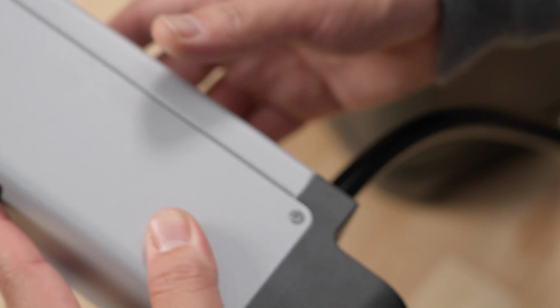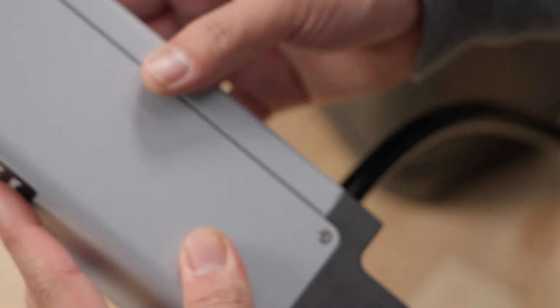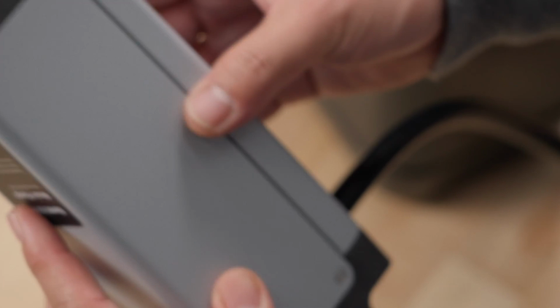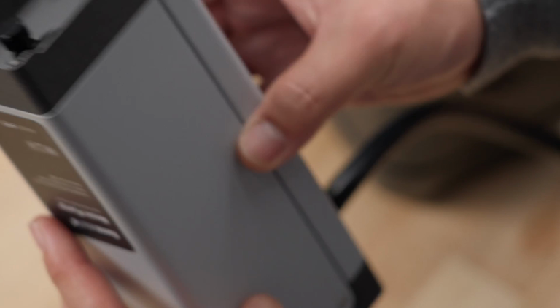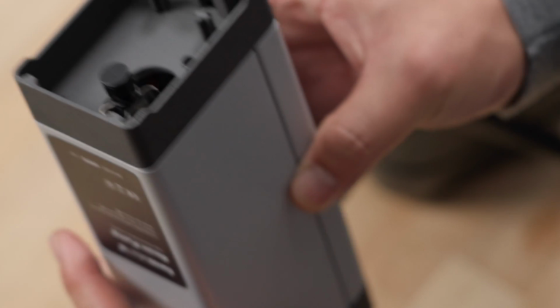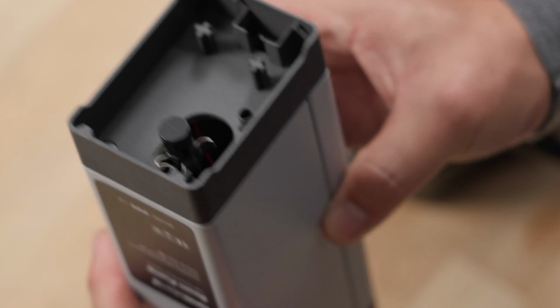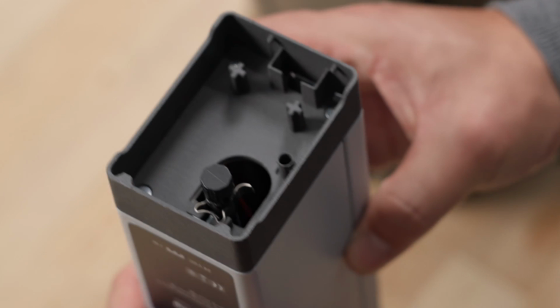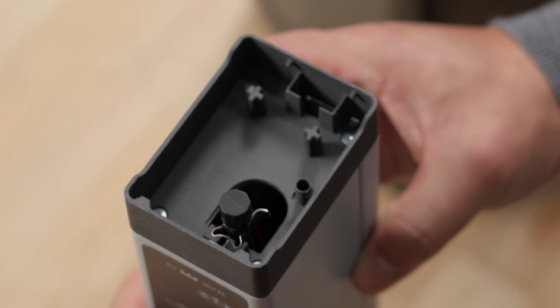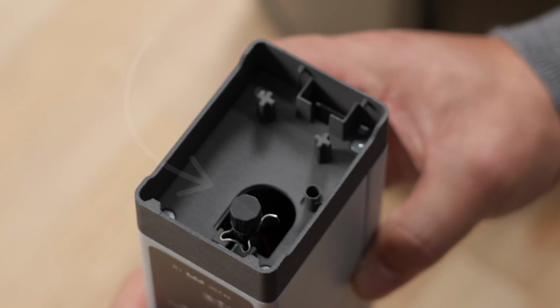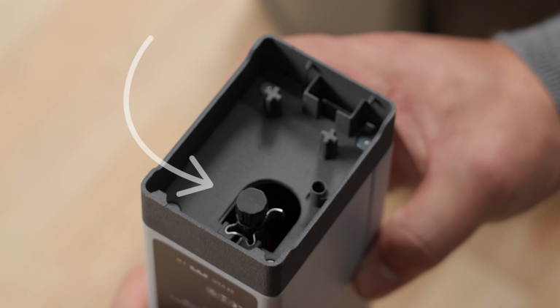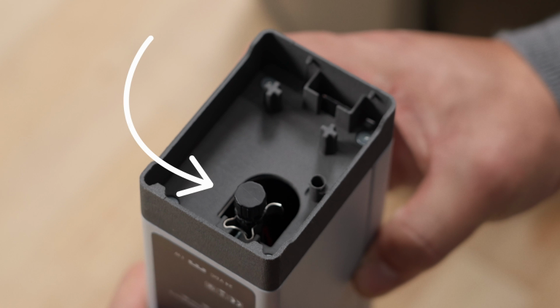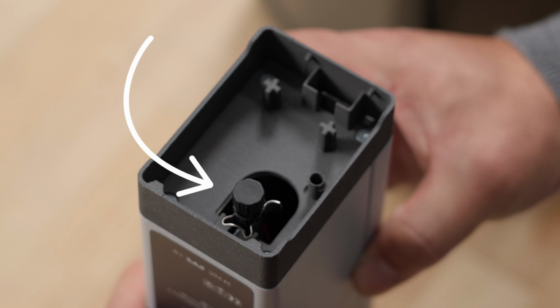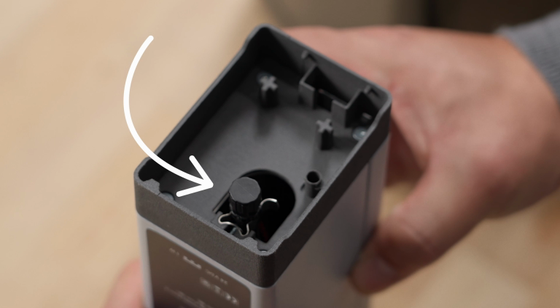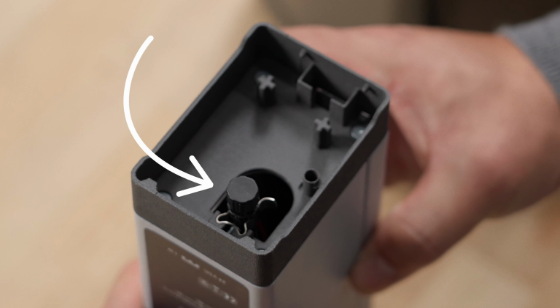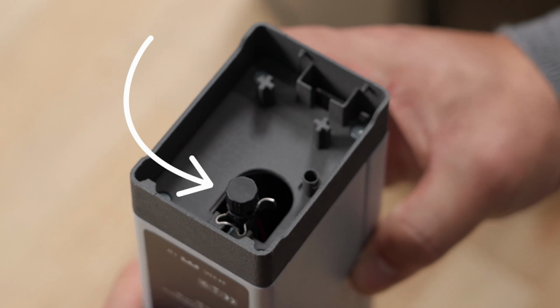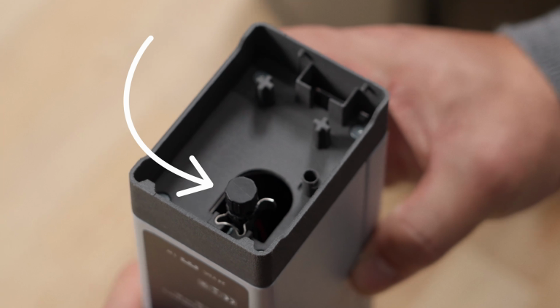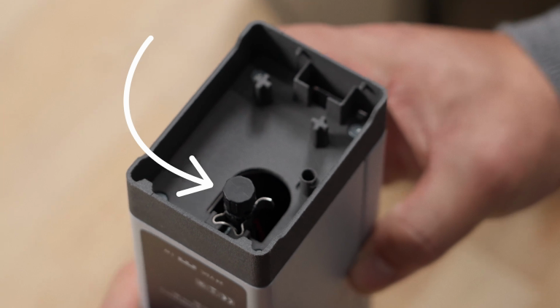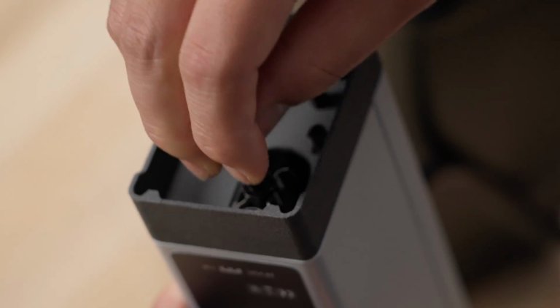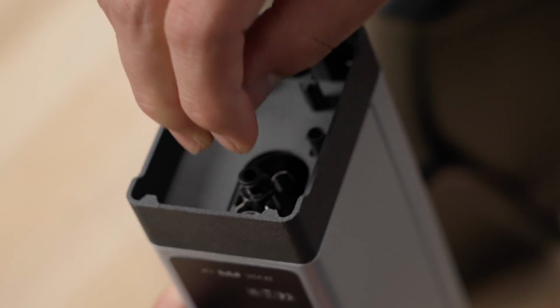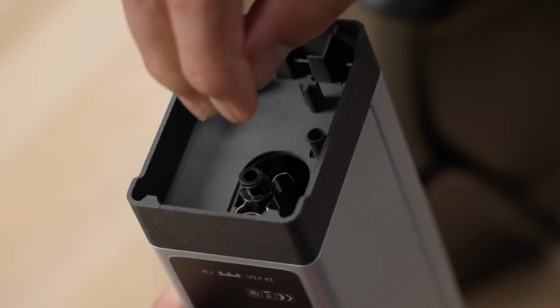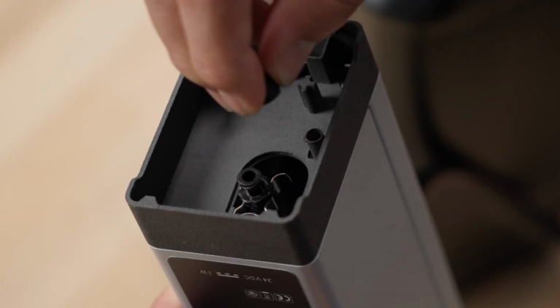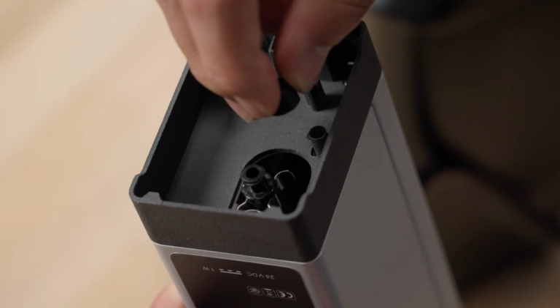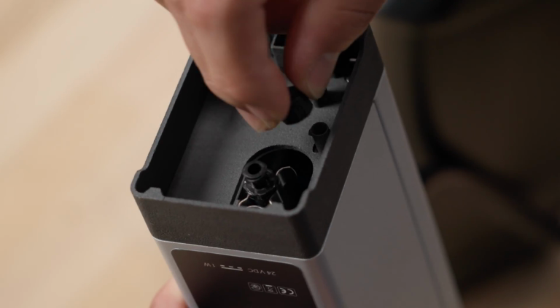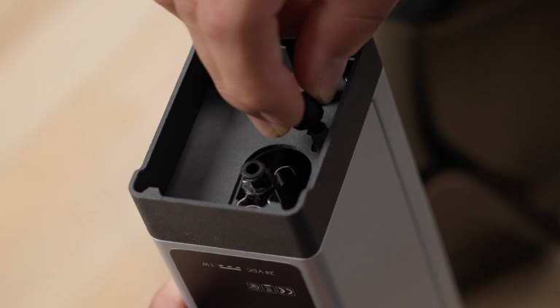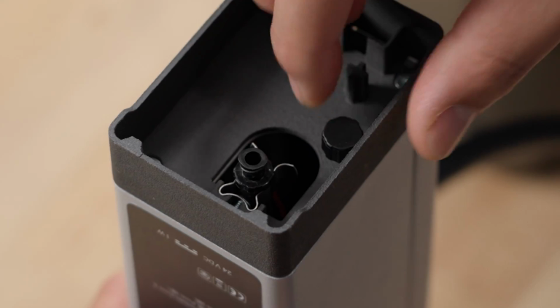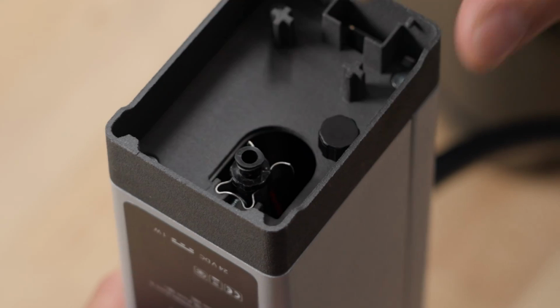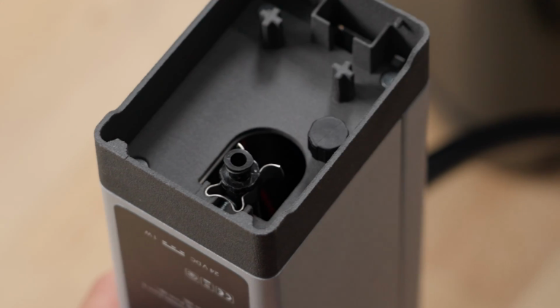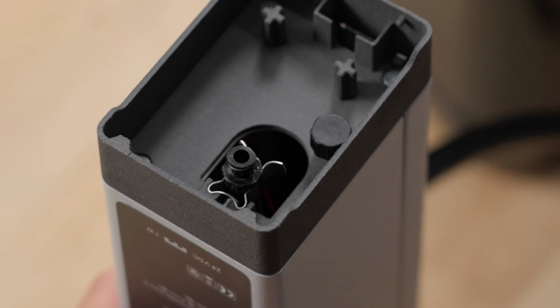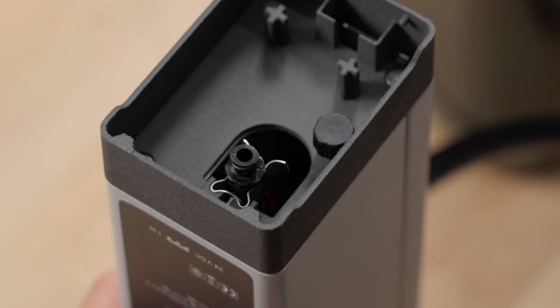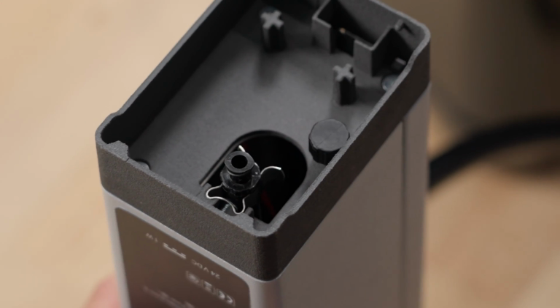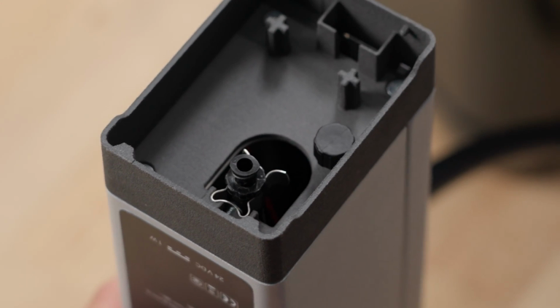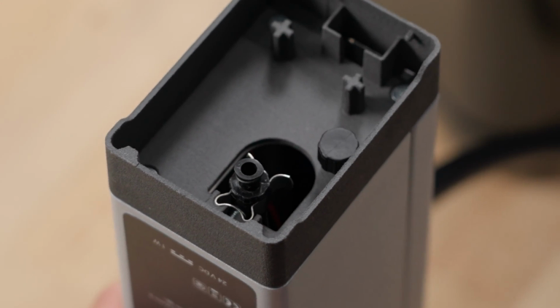Finally, remove the drip cap from the underside of the resin pump, saving it on the storage peg in case of the need for future use.